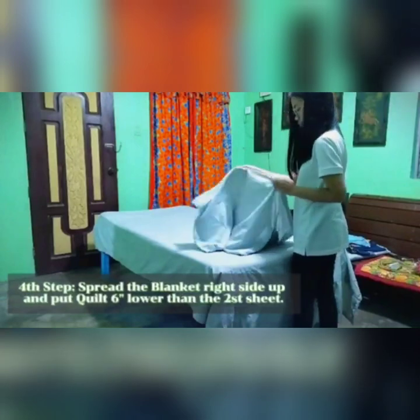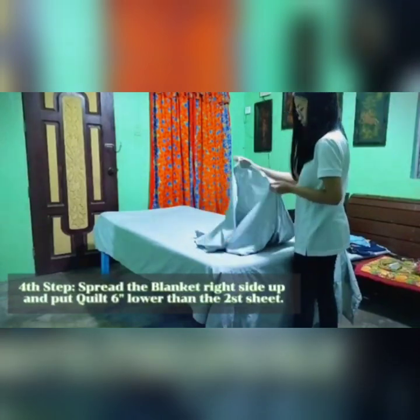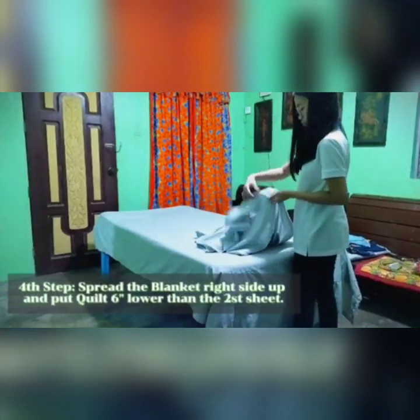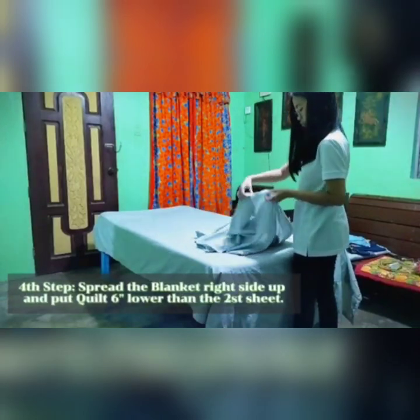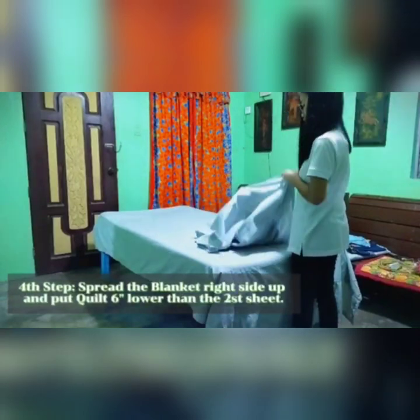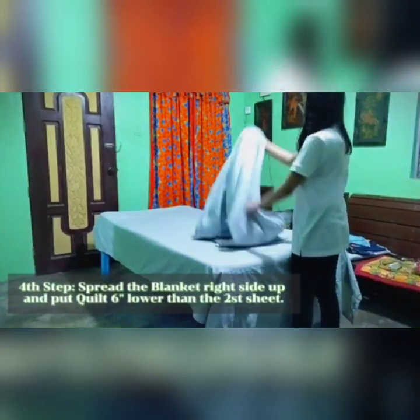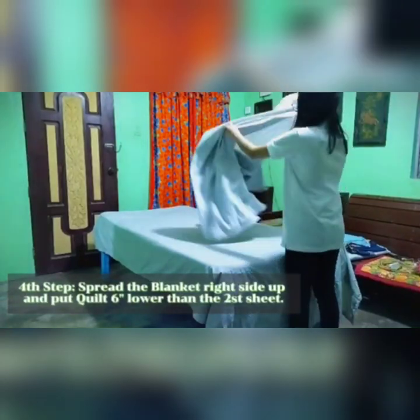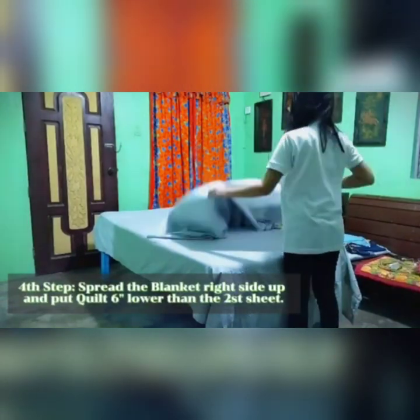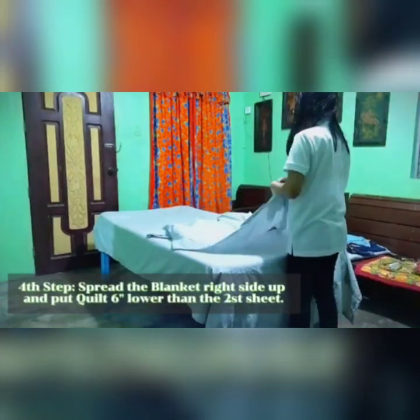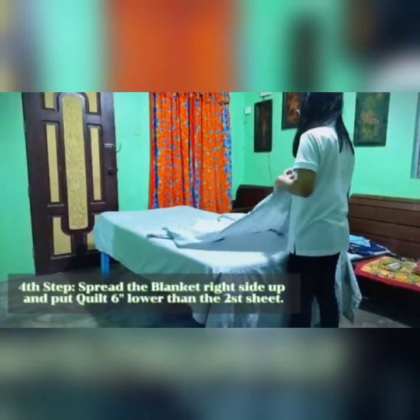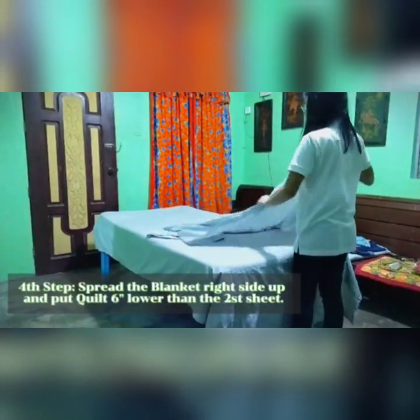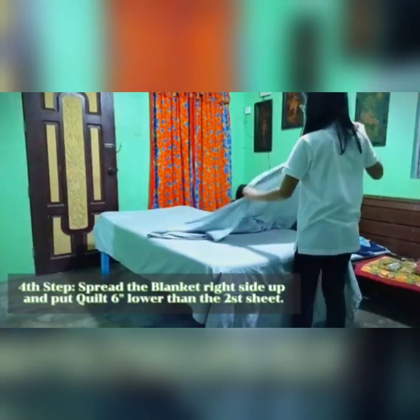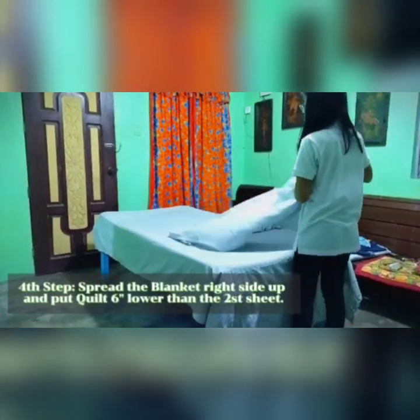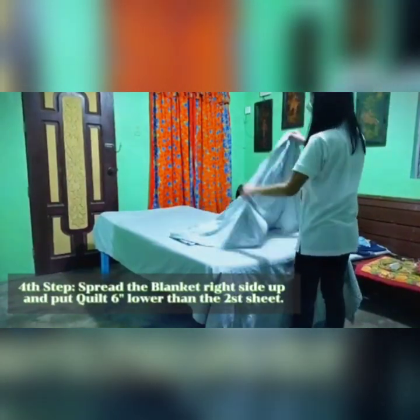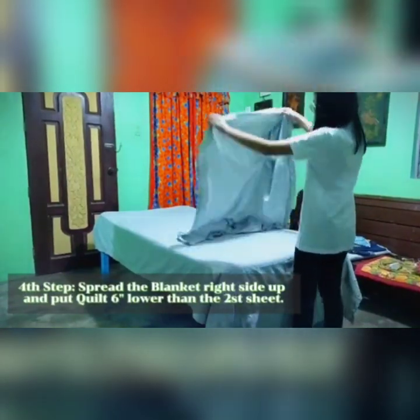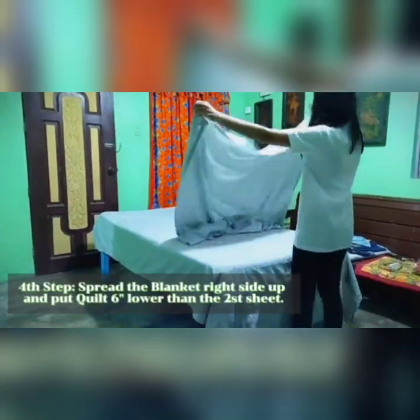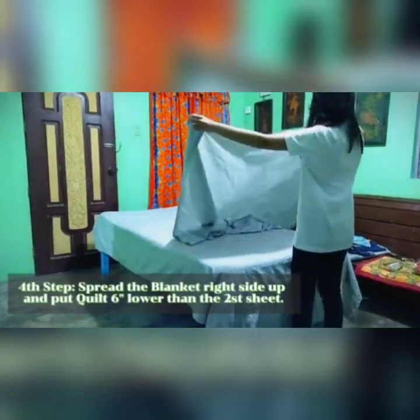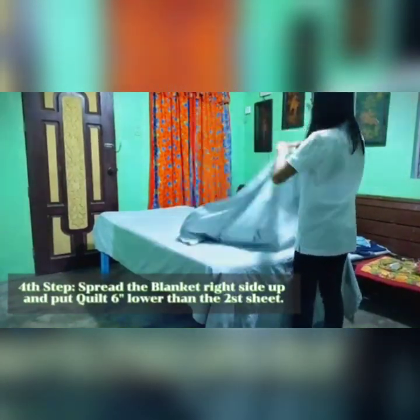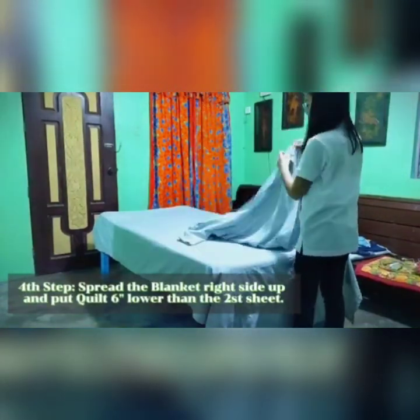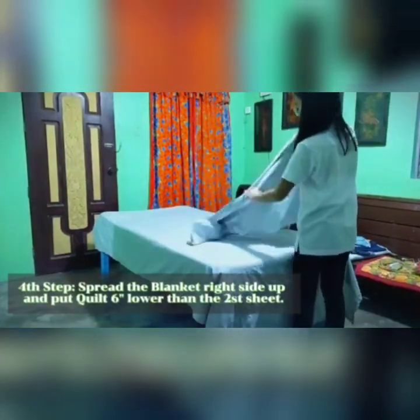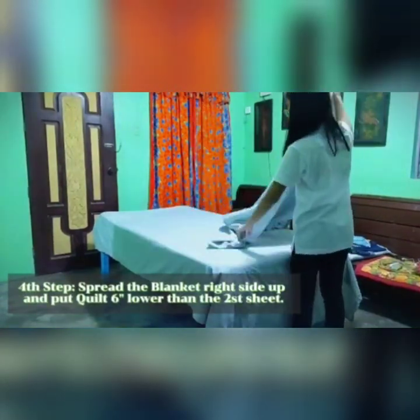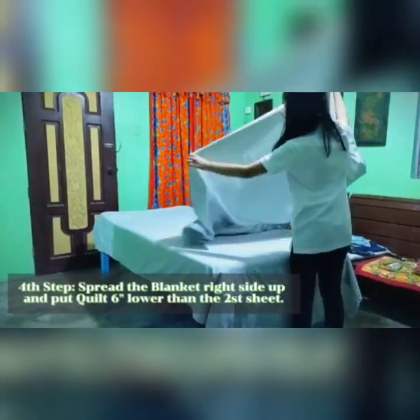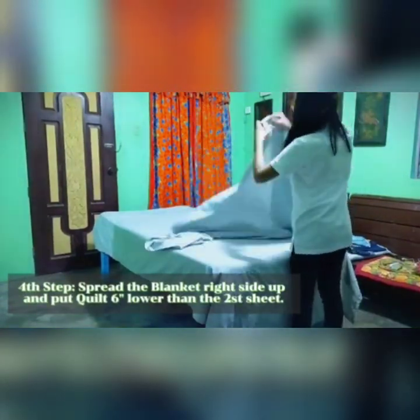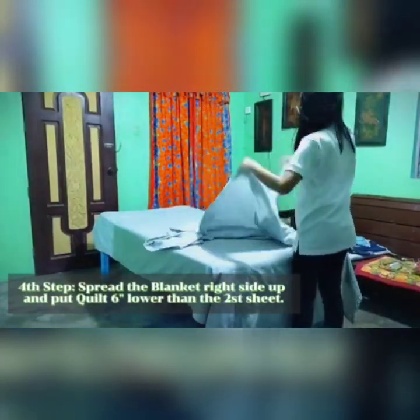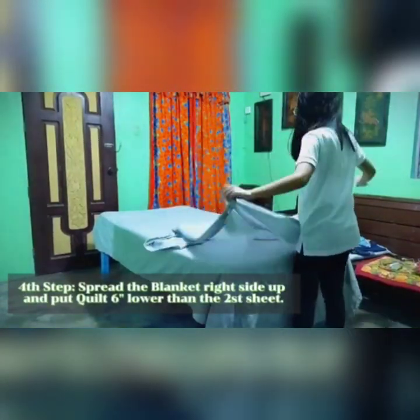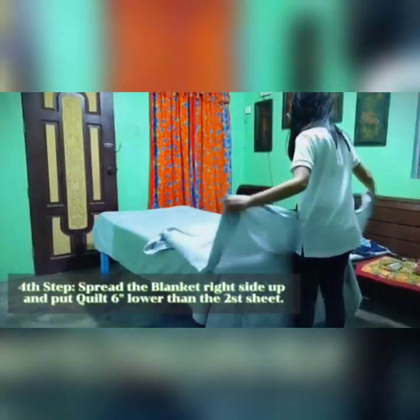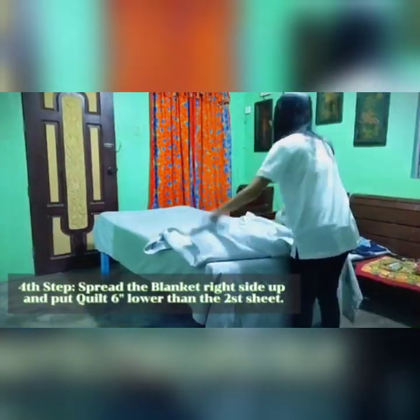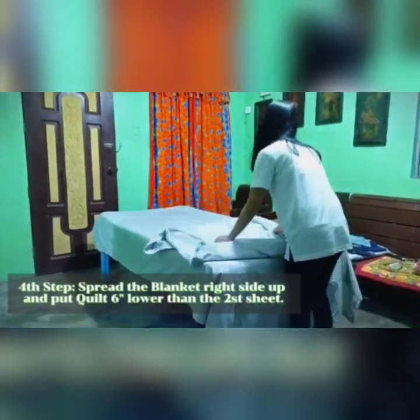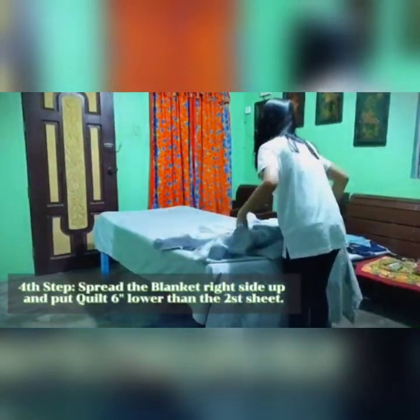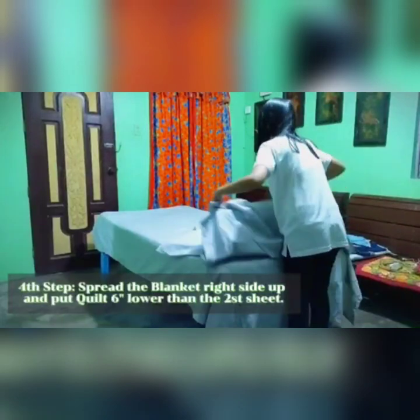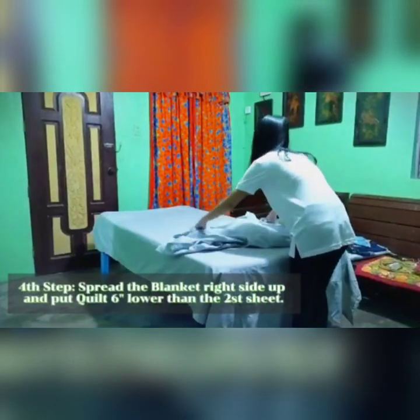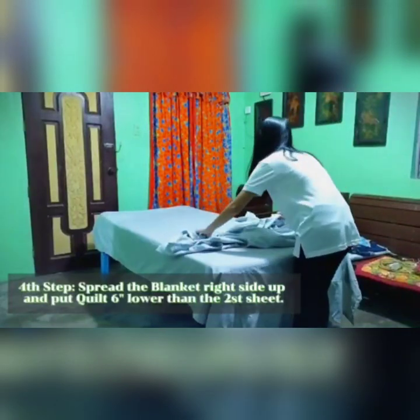Fourth step, spread the blanket right side up and put the quilt six inches lower than the second sheet.